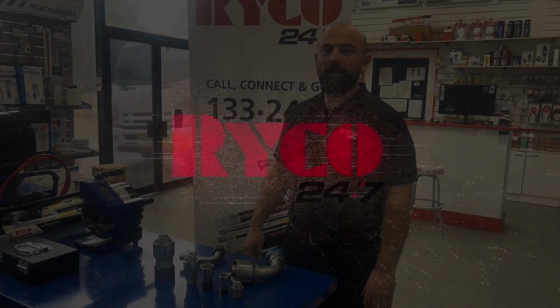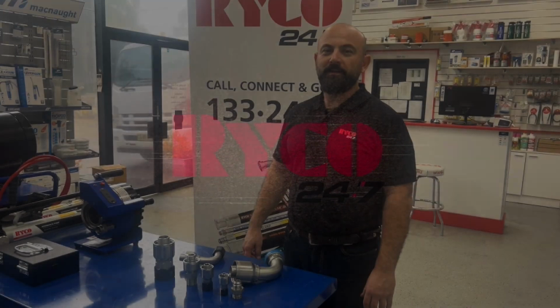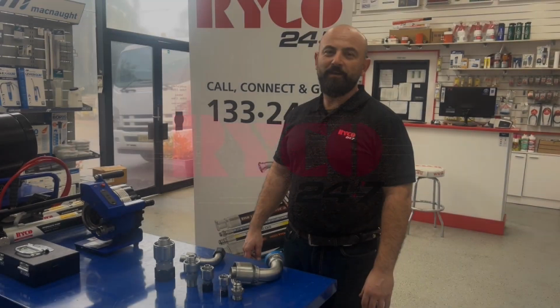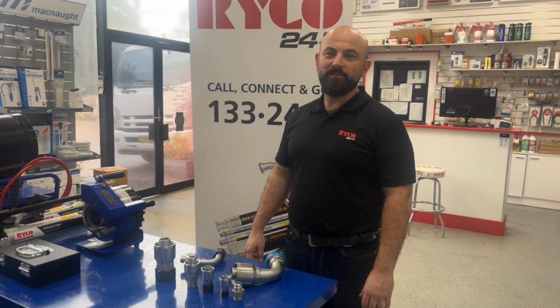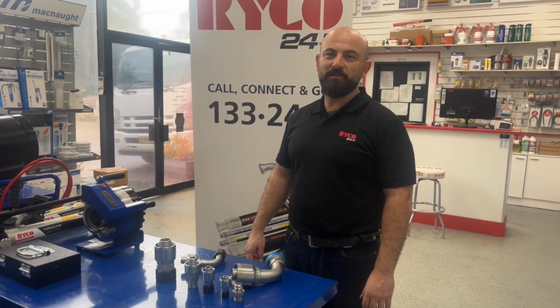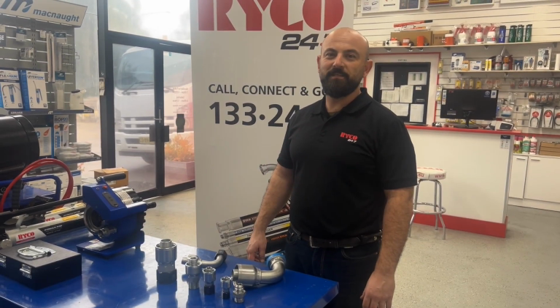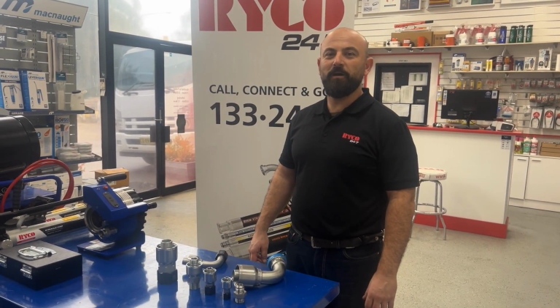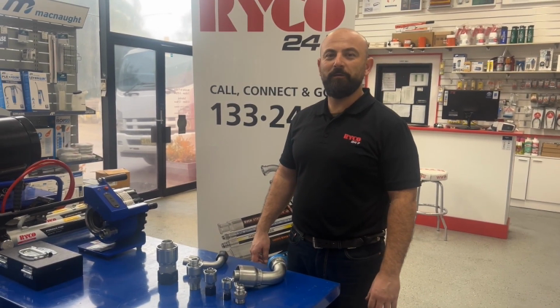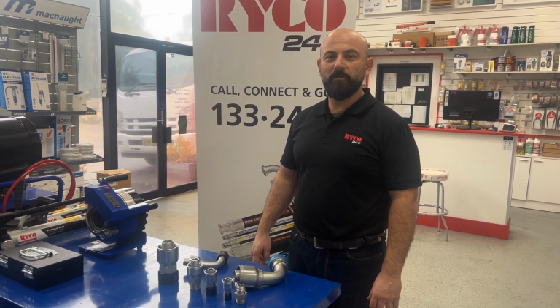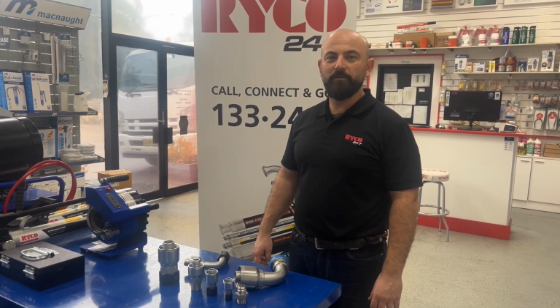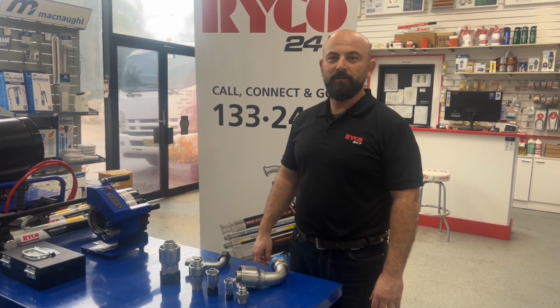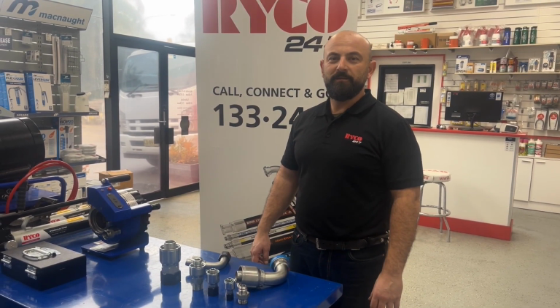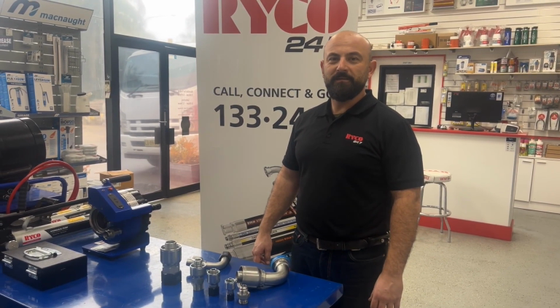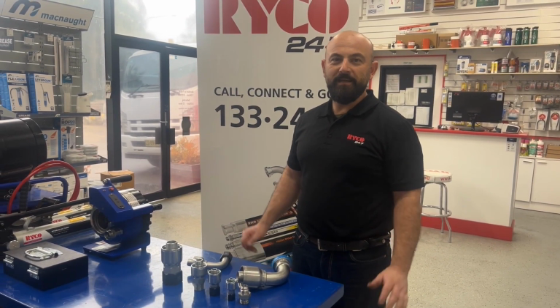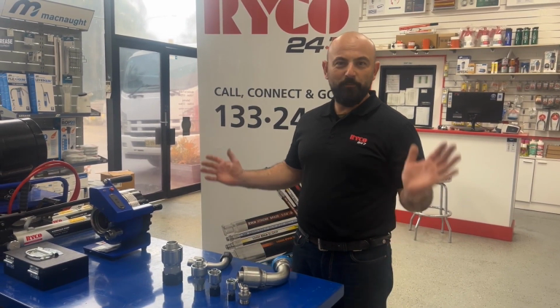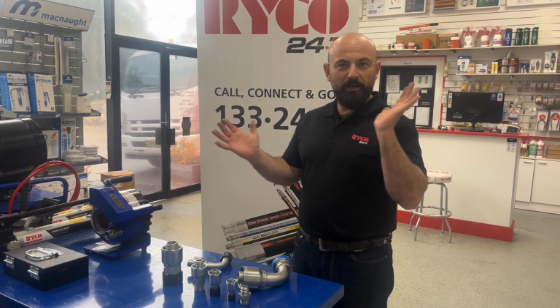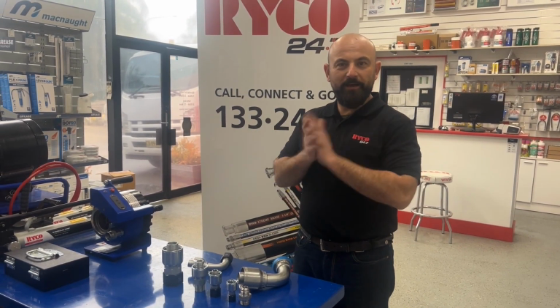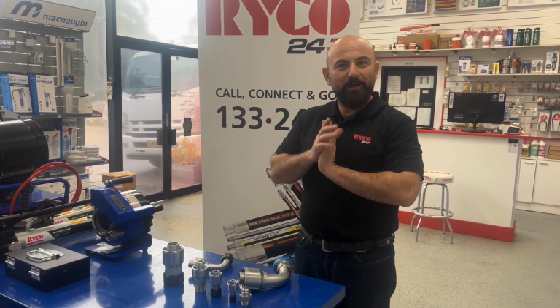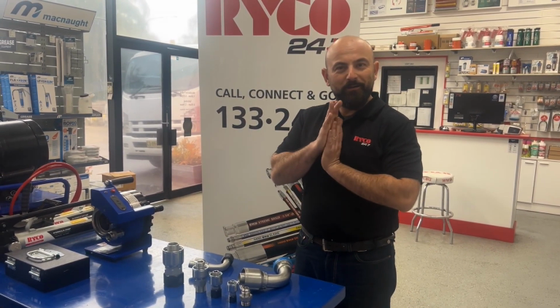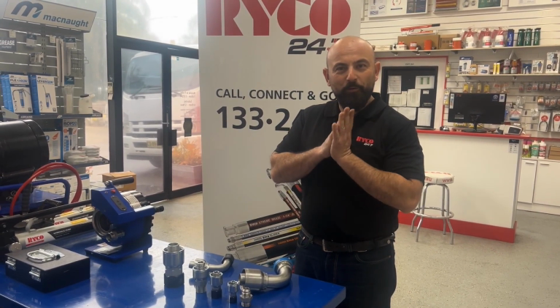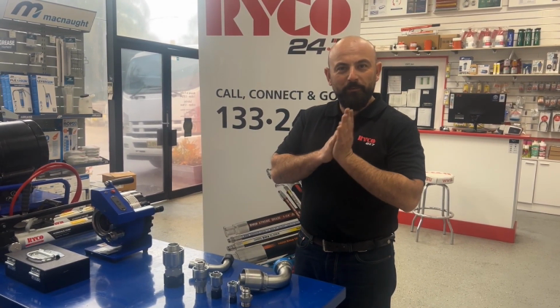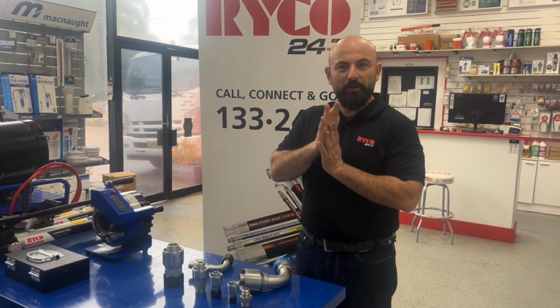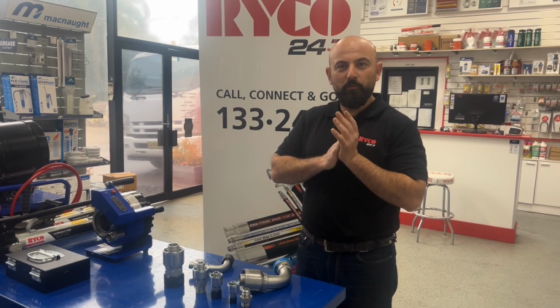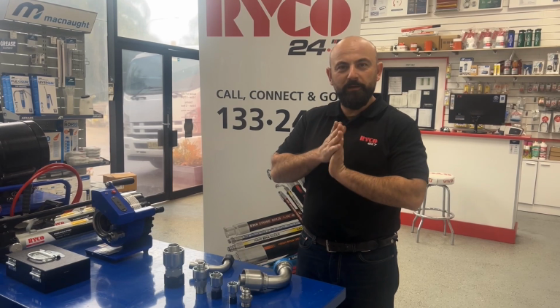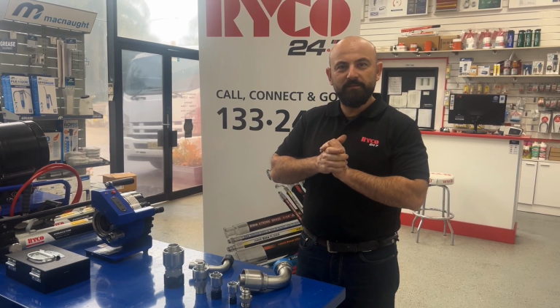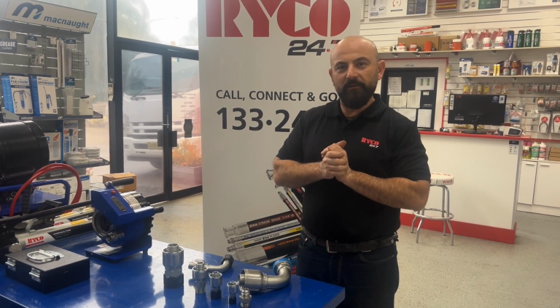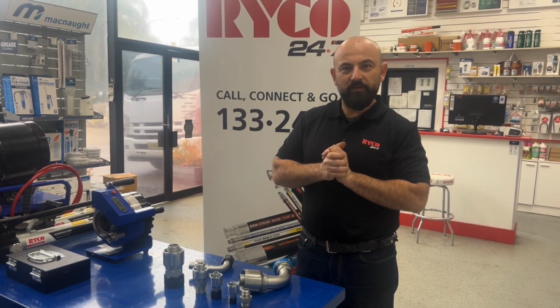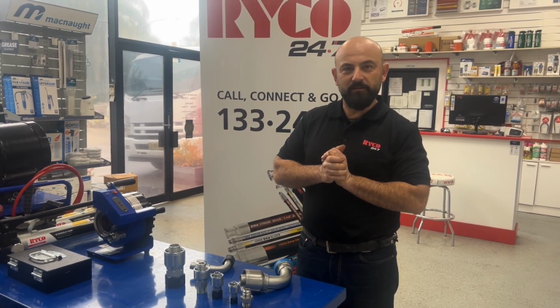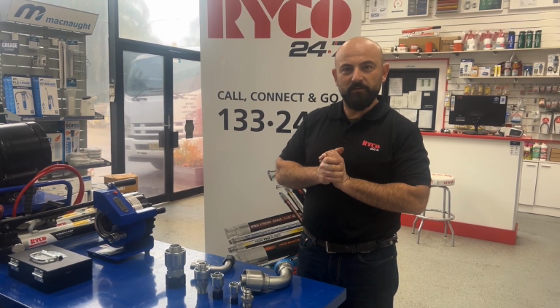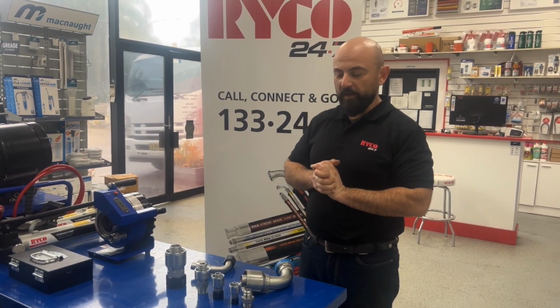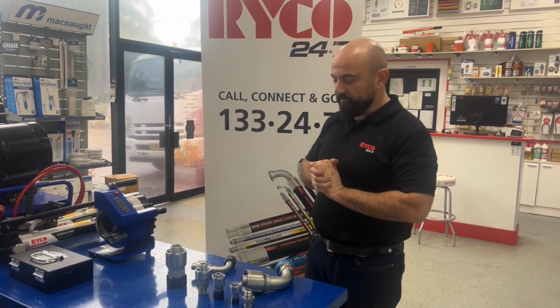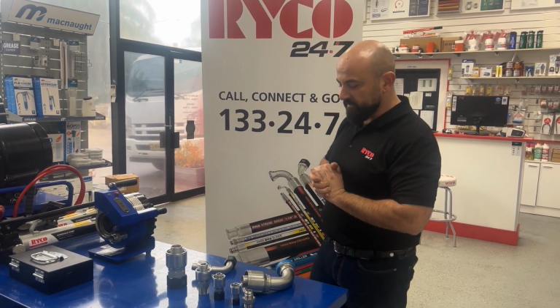Hey guys, Chris here from Ryko Engelburn. Today we are talking about all things fittings — hydraulic hose fittings.